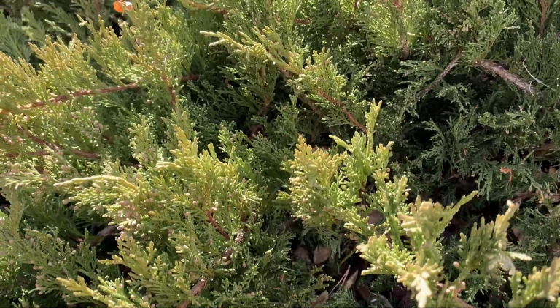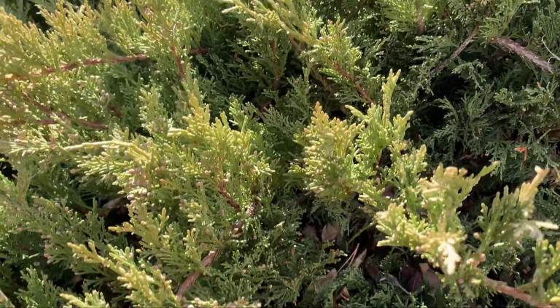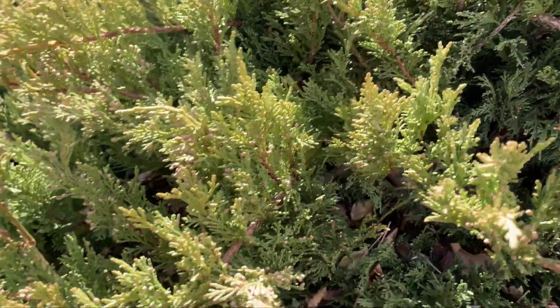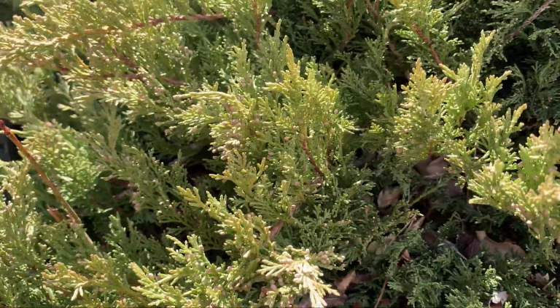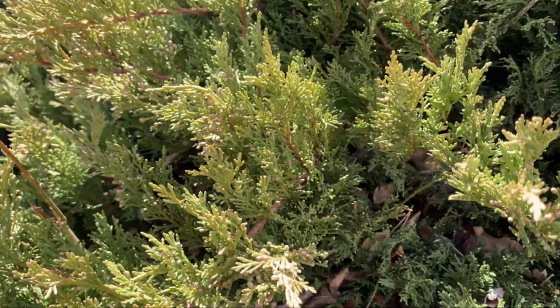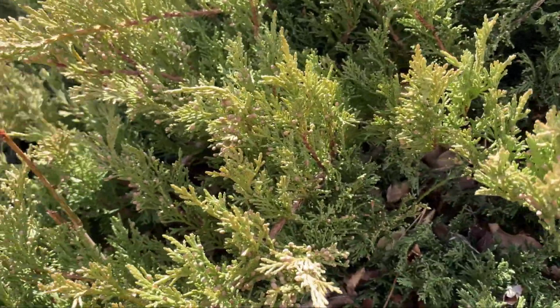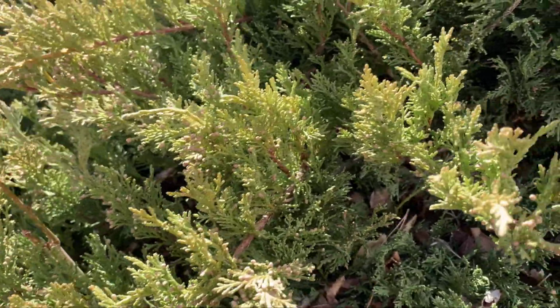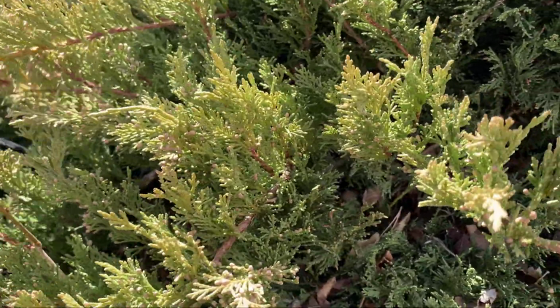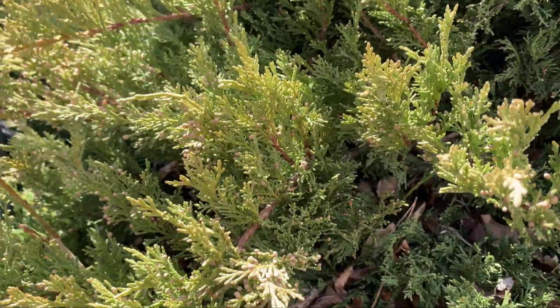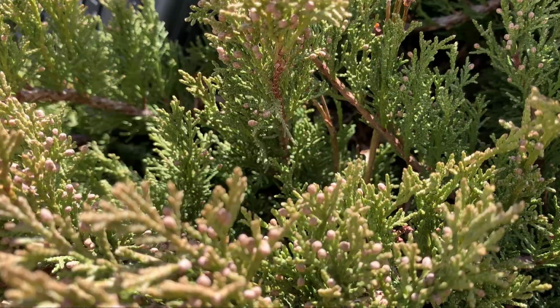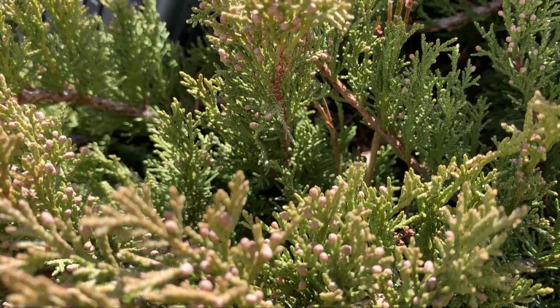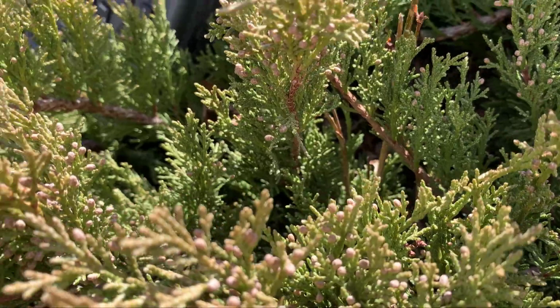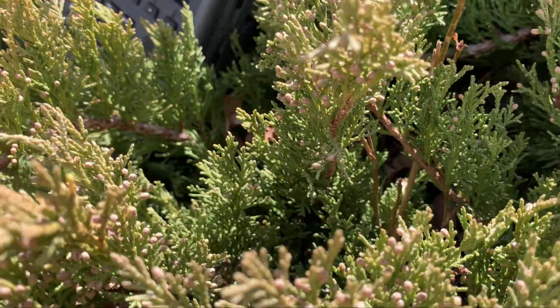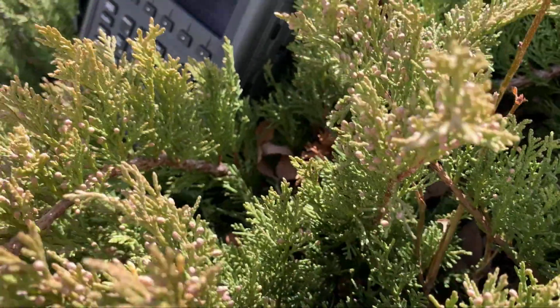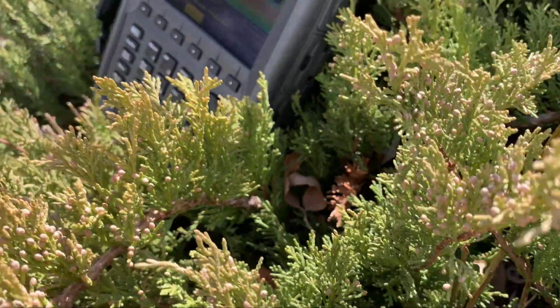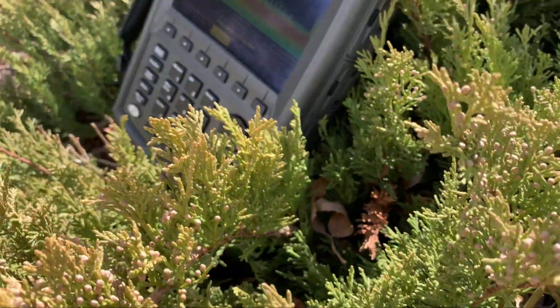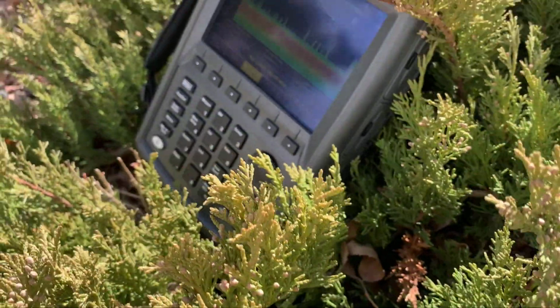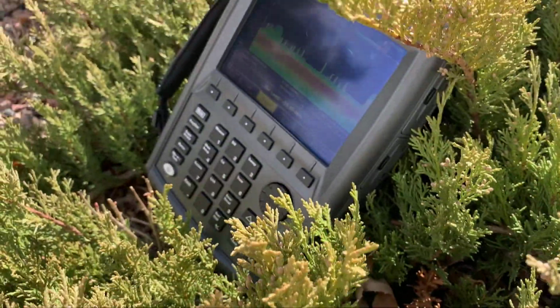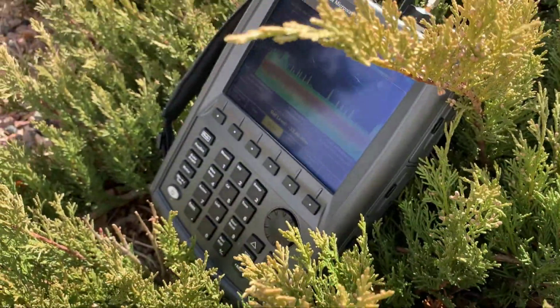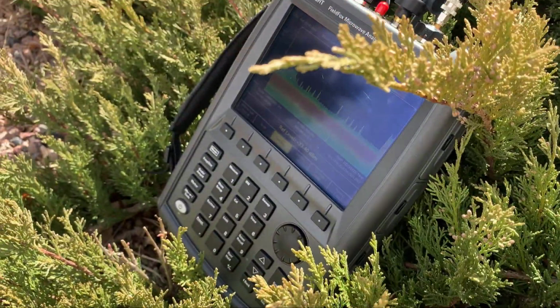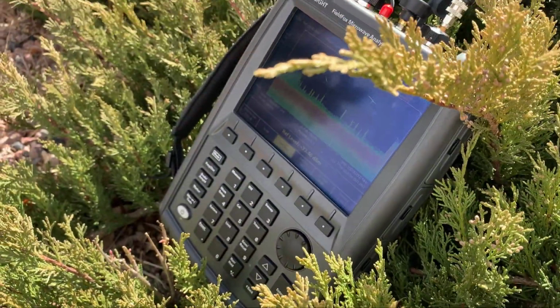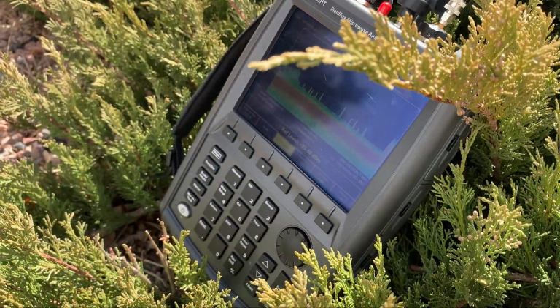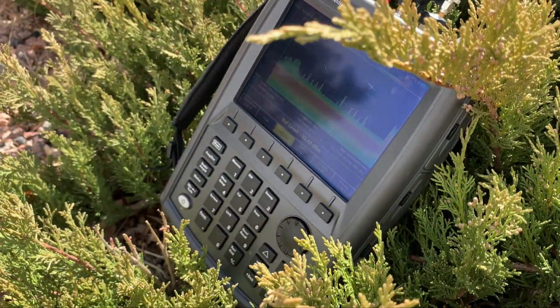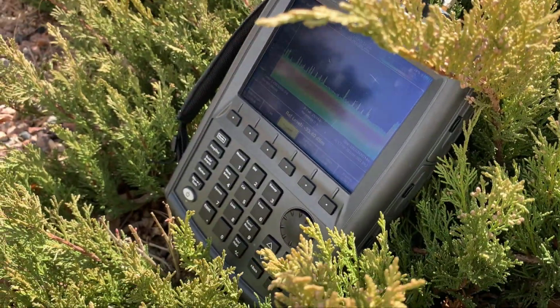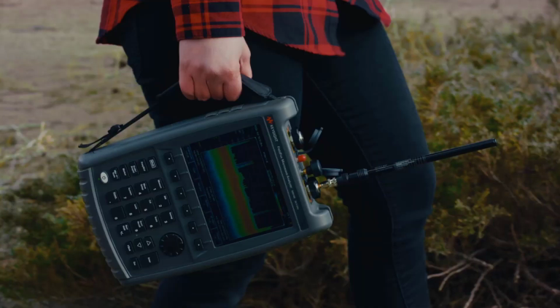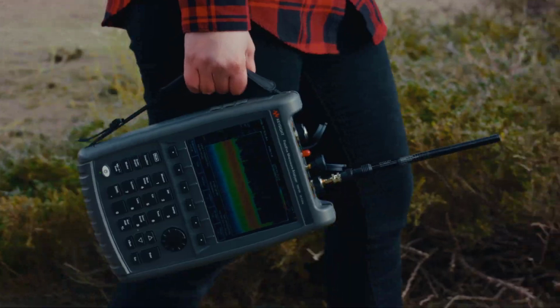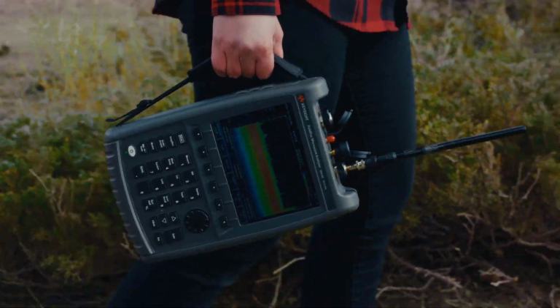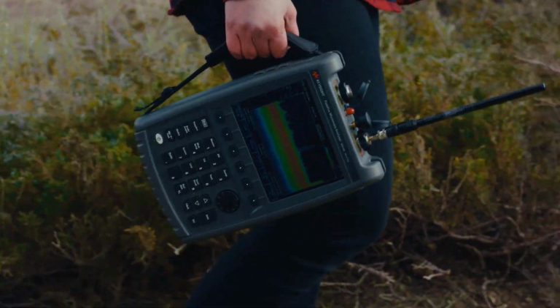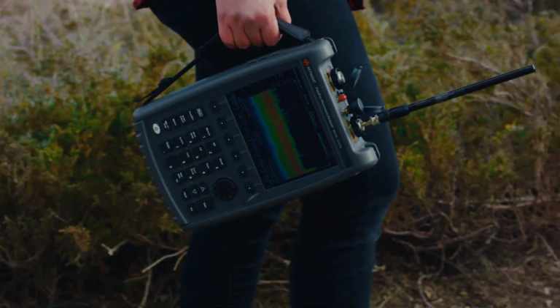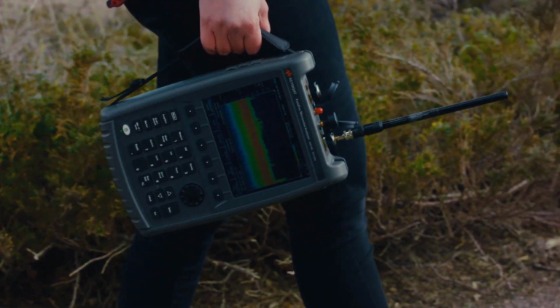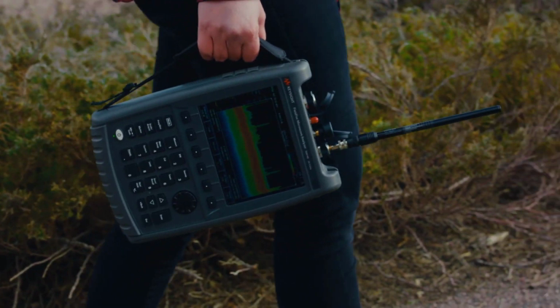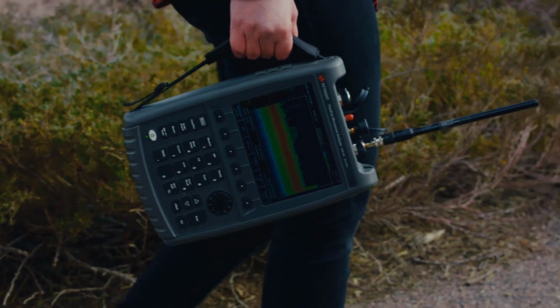Looks like we have a rogue FieldFox transmitting from this bush. Catch you next time.